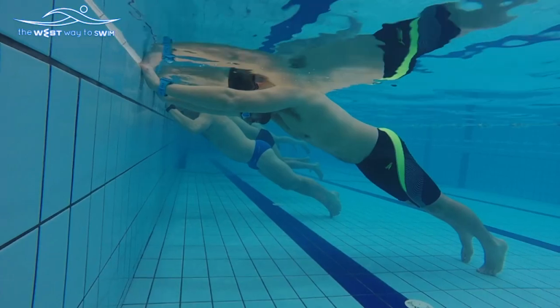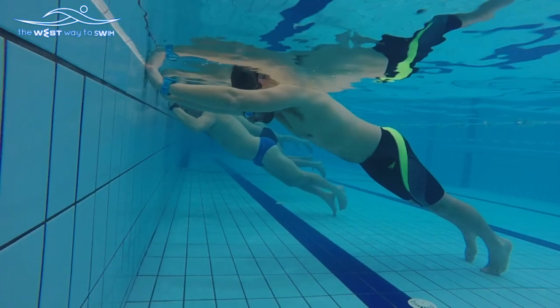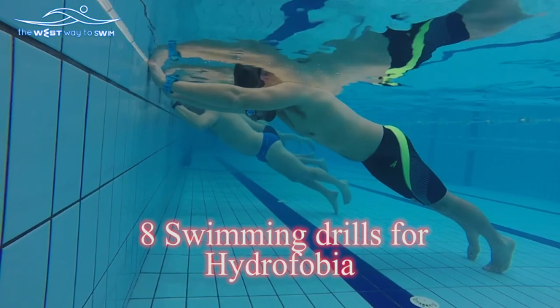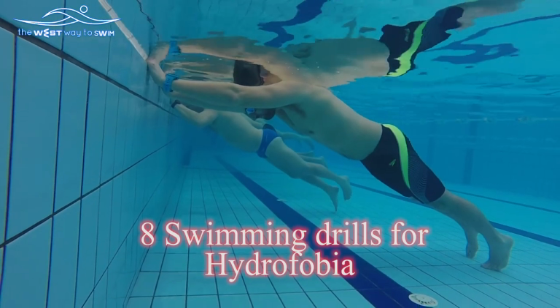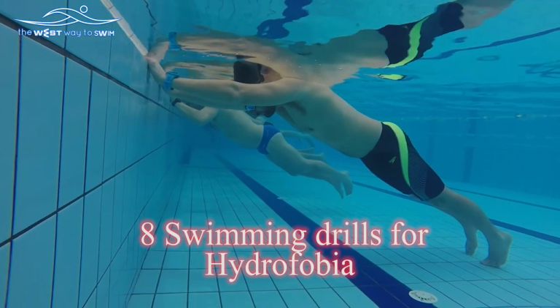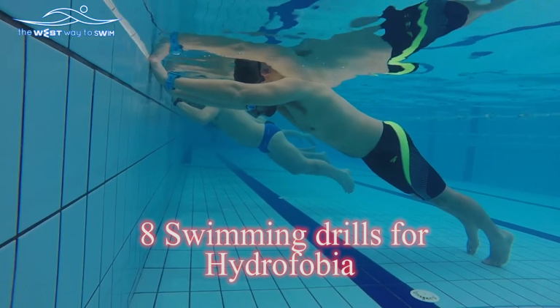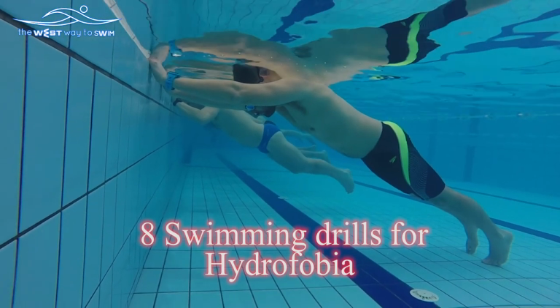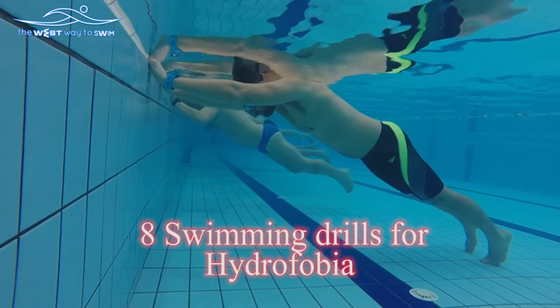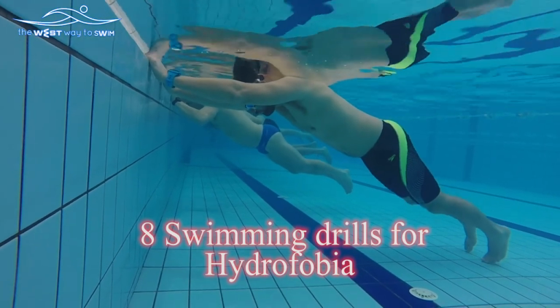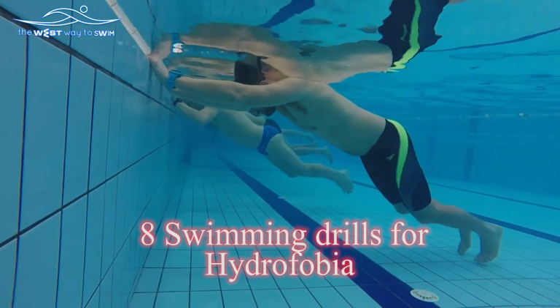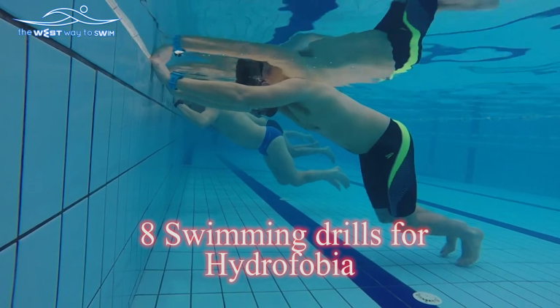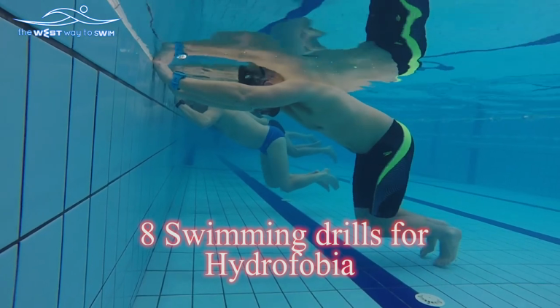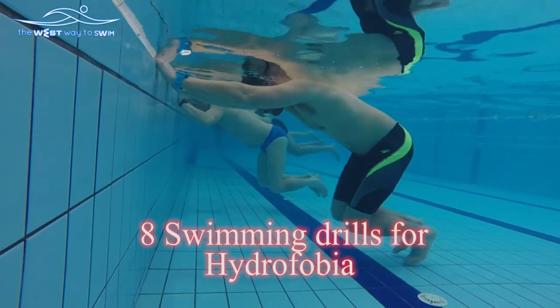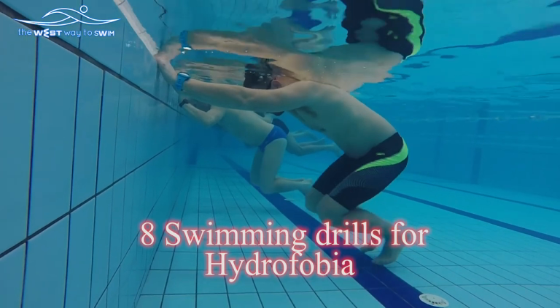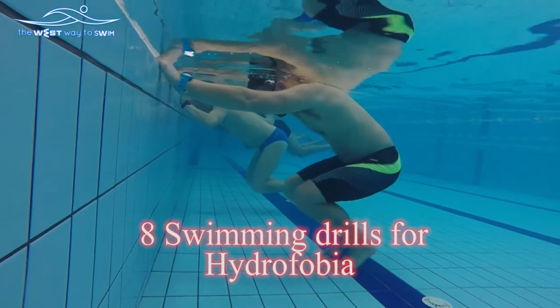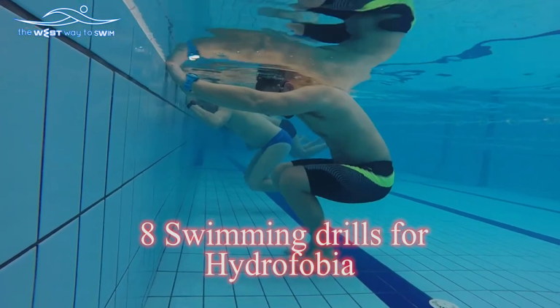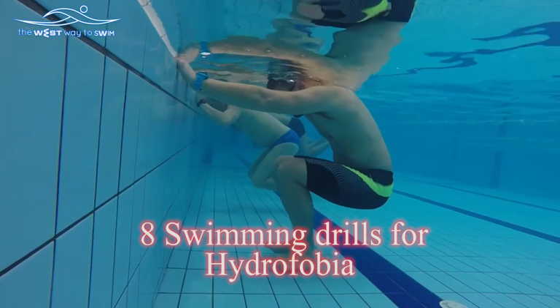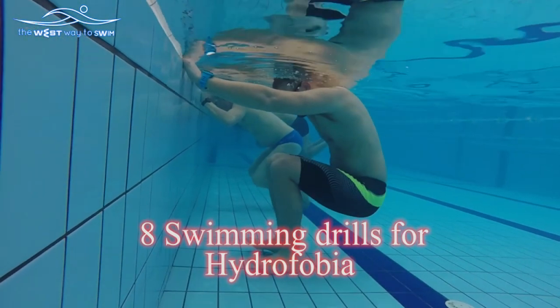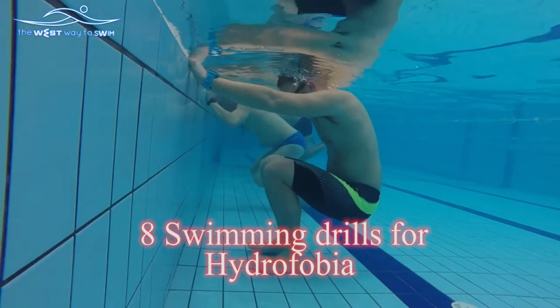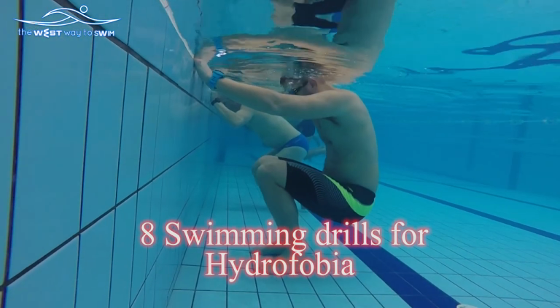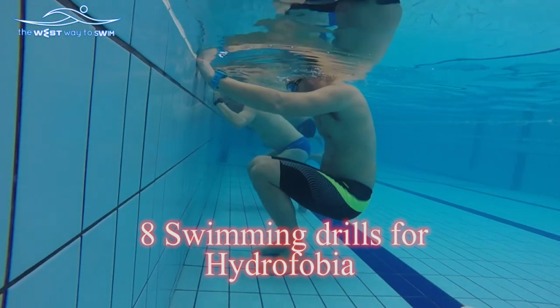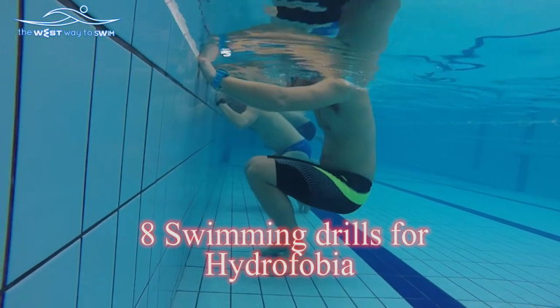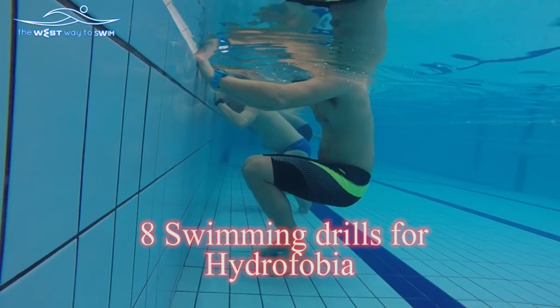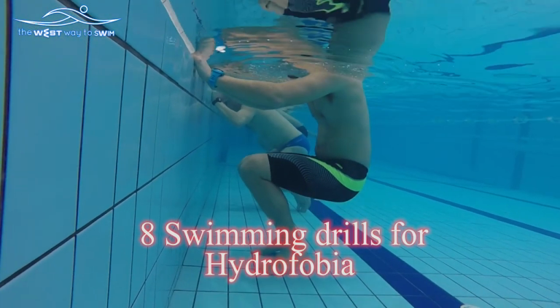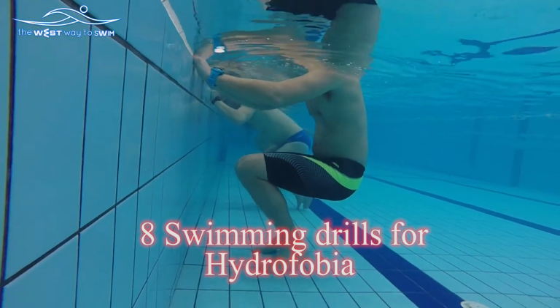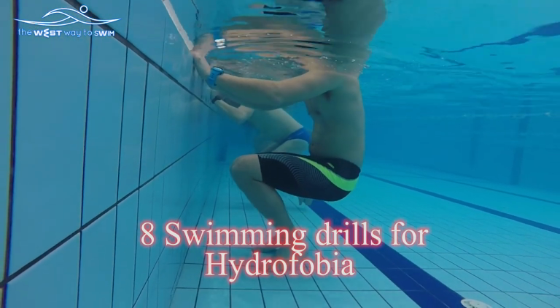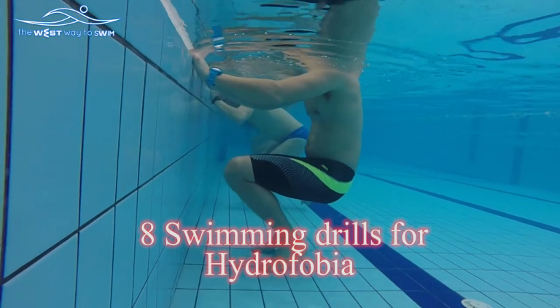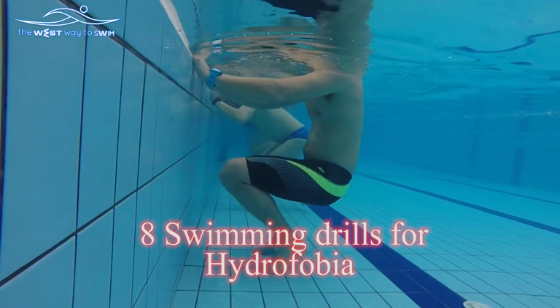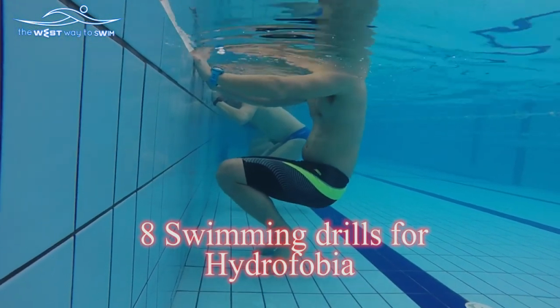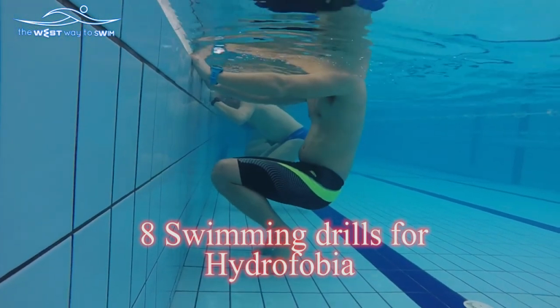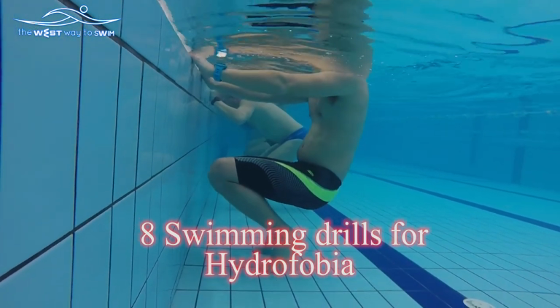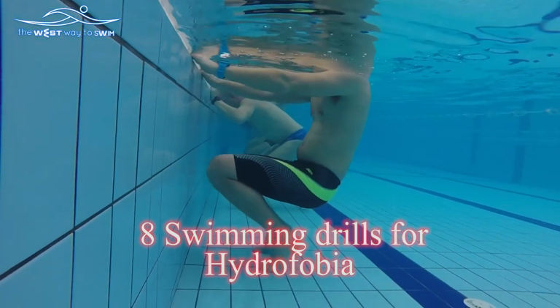8 Very Important Drills to Practice Between Lessons for People with Hydrophobia.